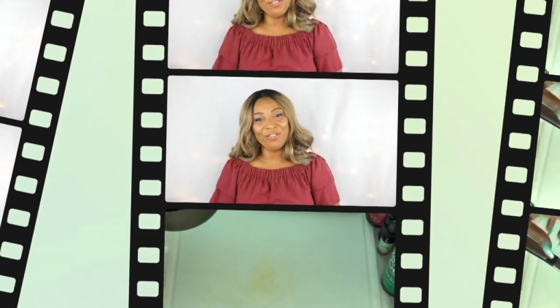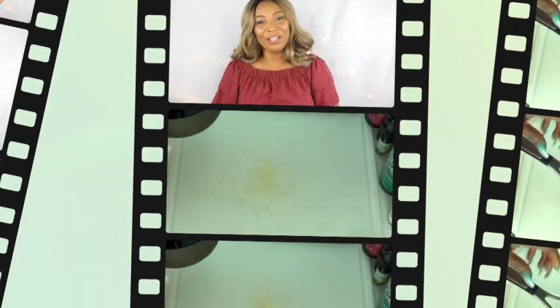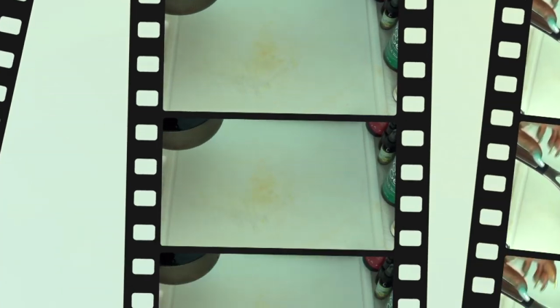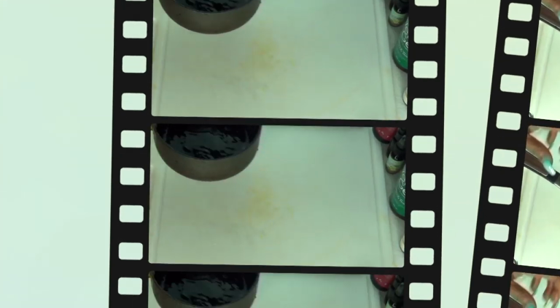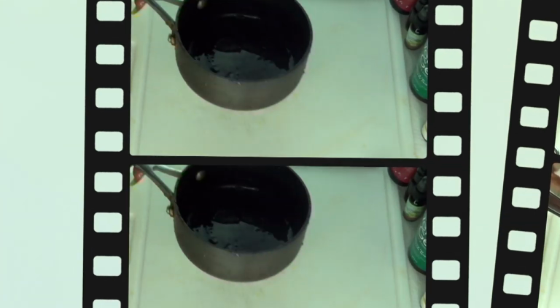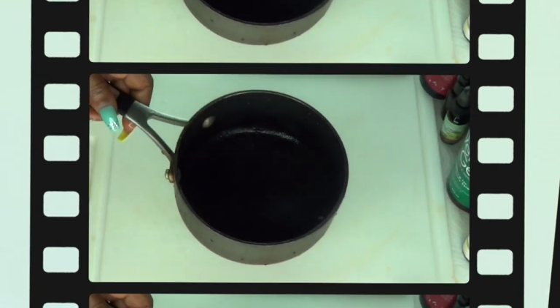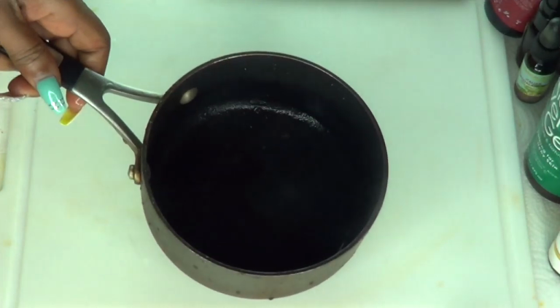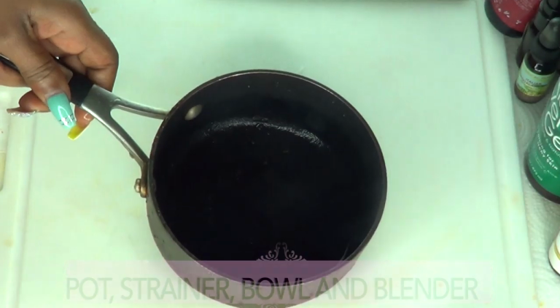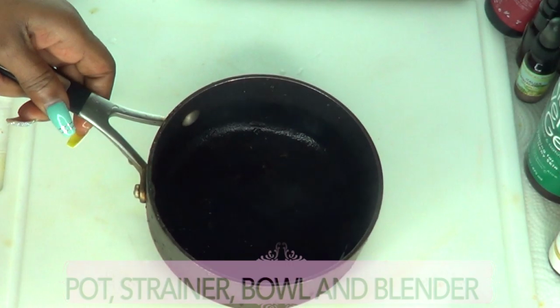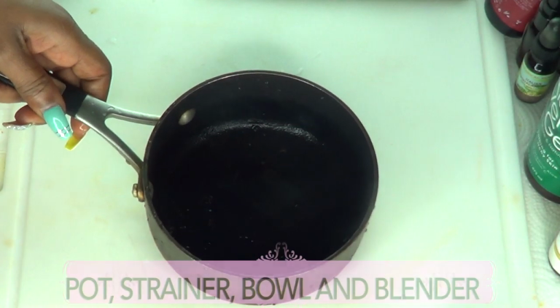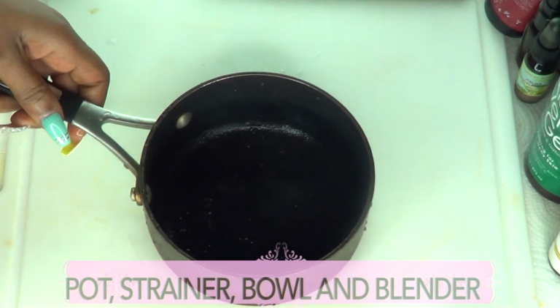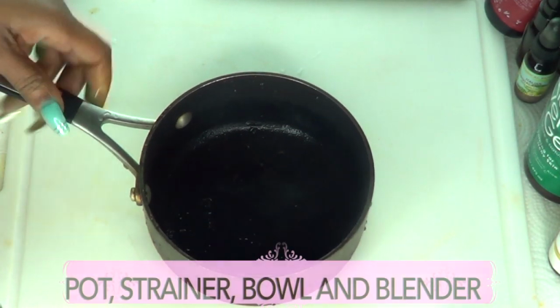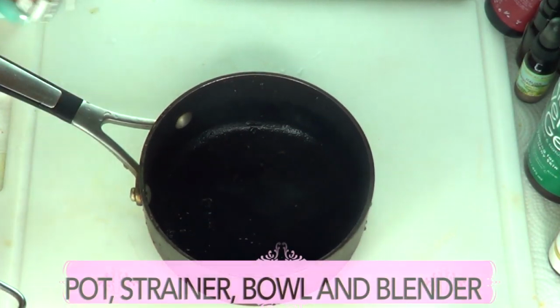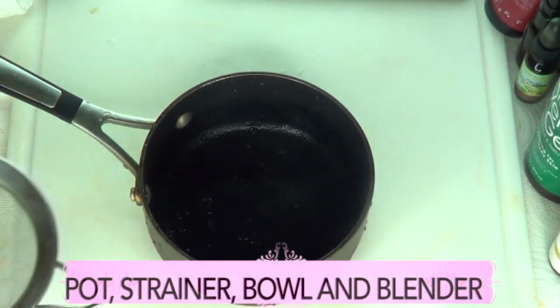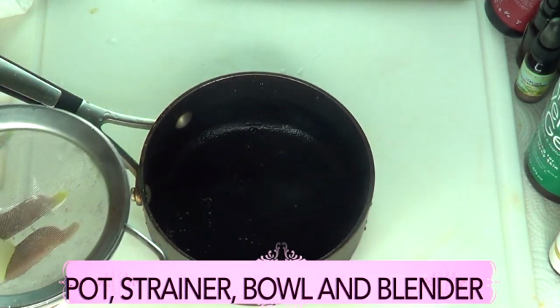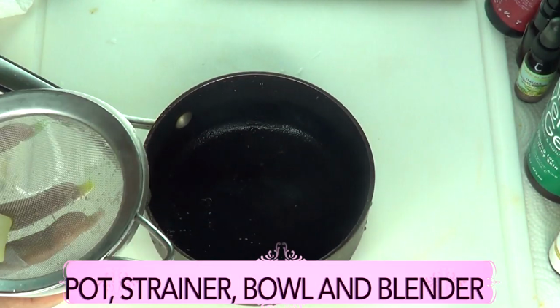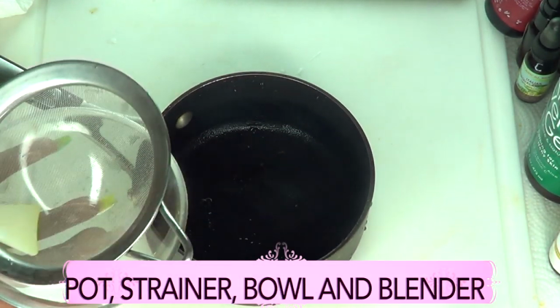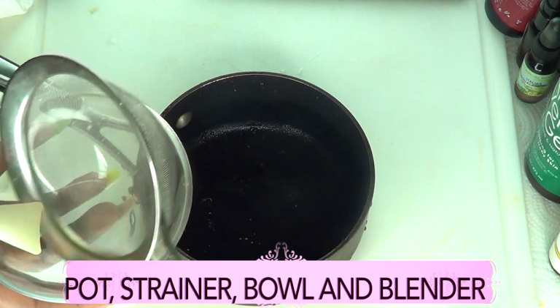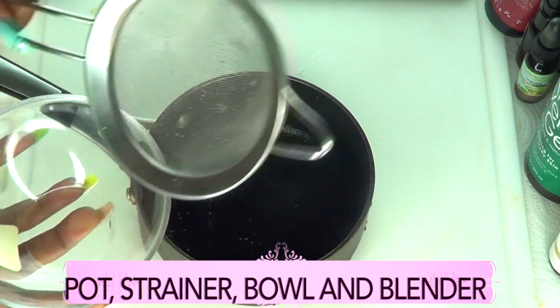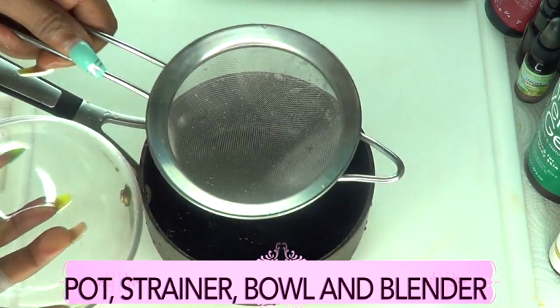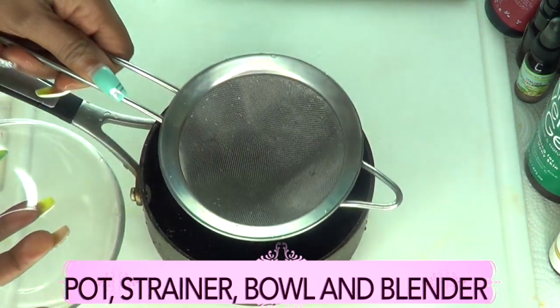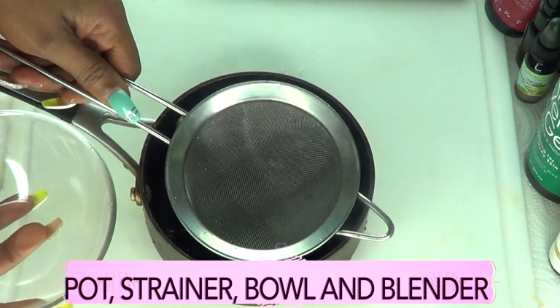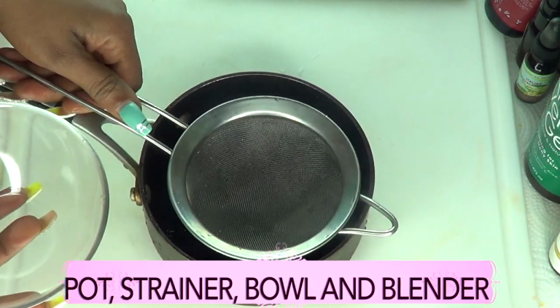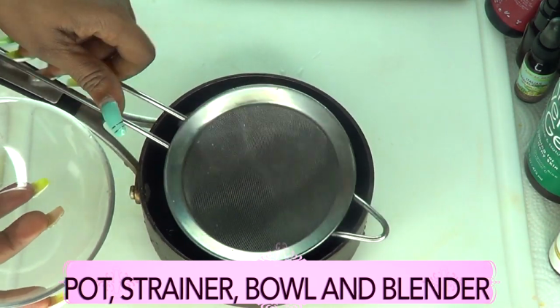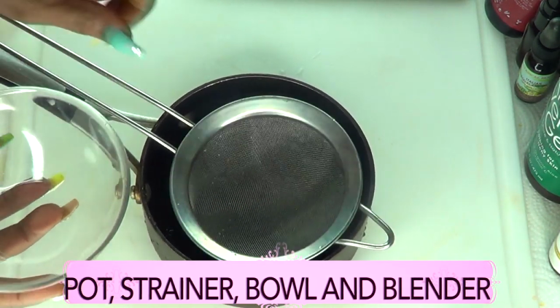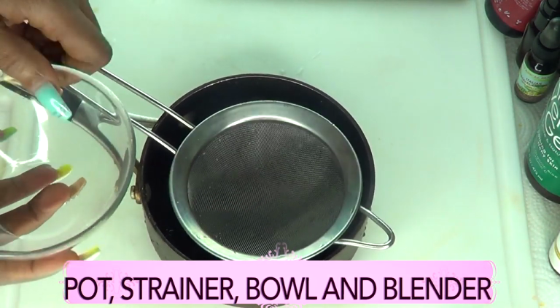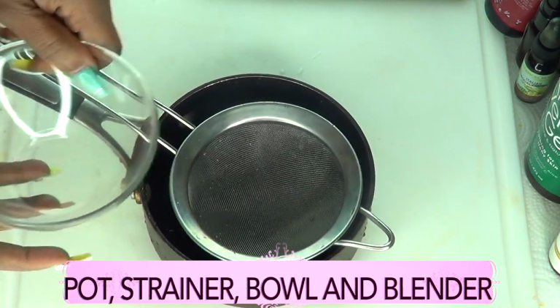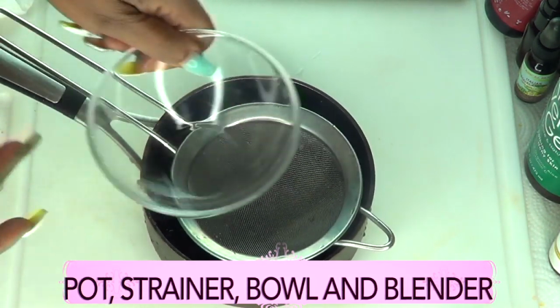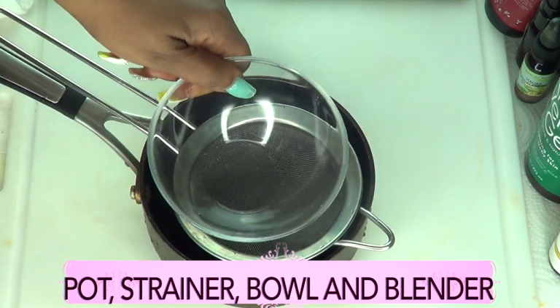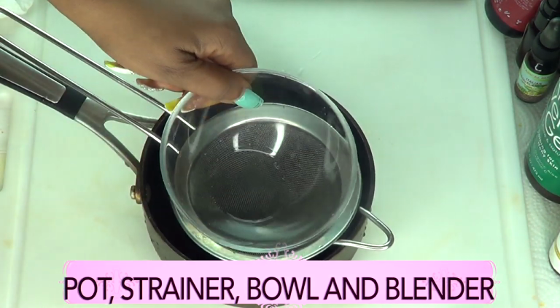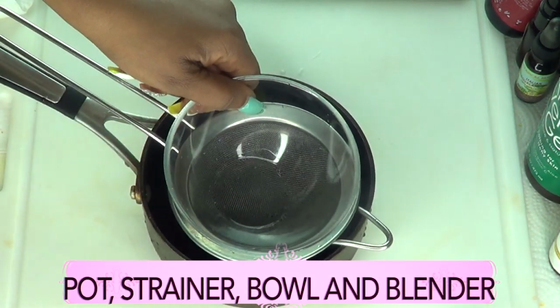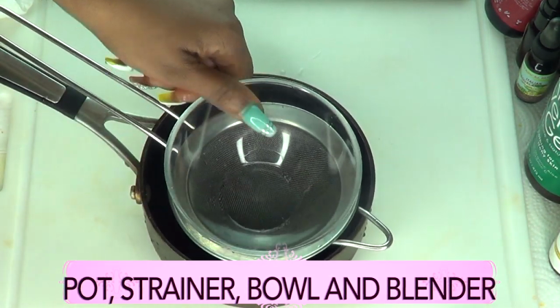For this recipe, you're going to need a pot for boiling, a strainer, and a bowl. And you're also going to need a blender.